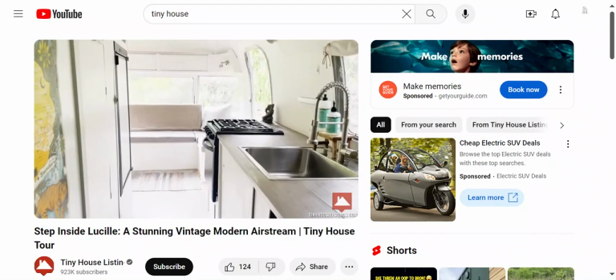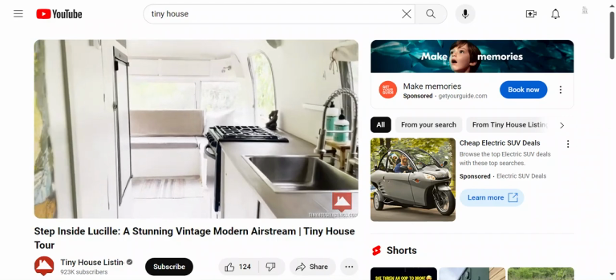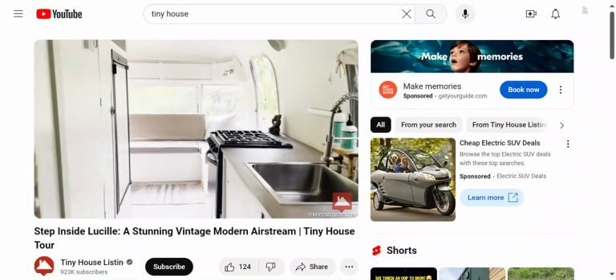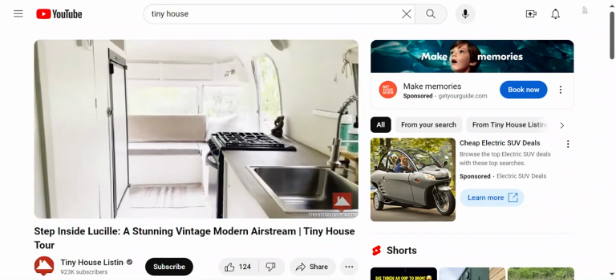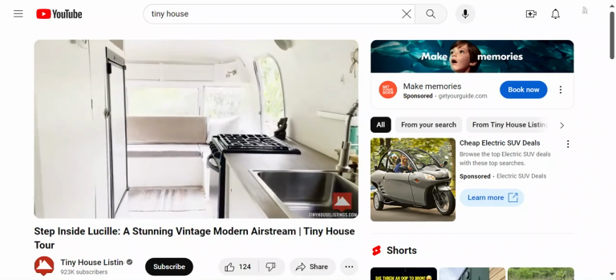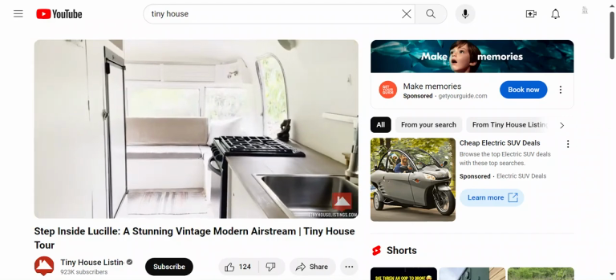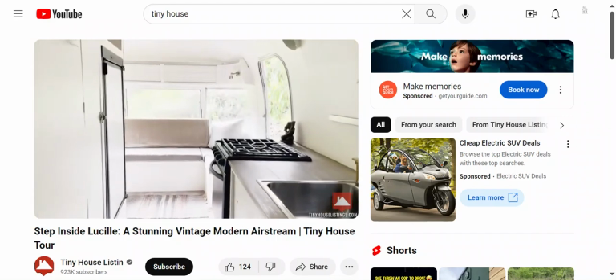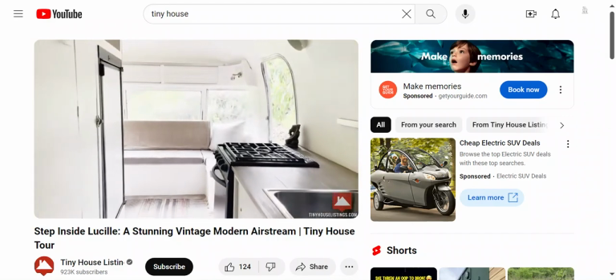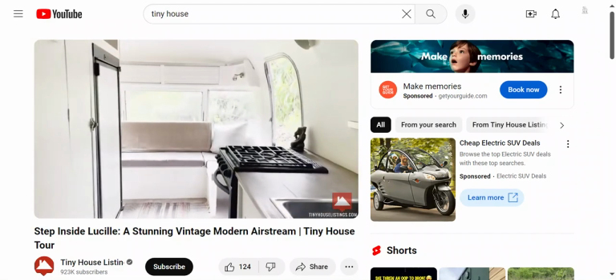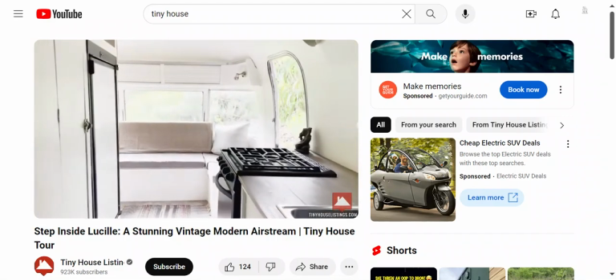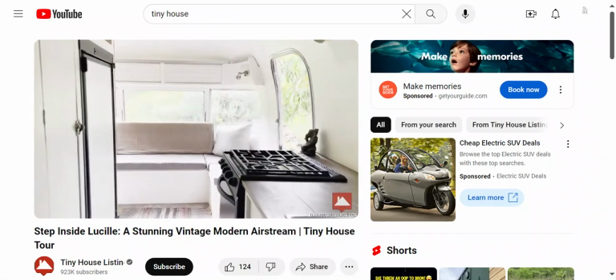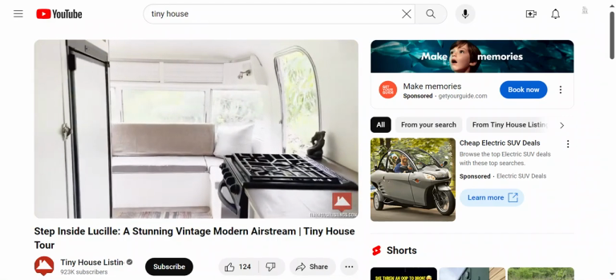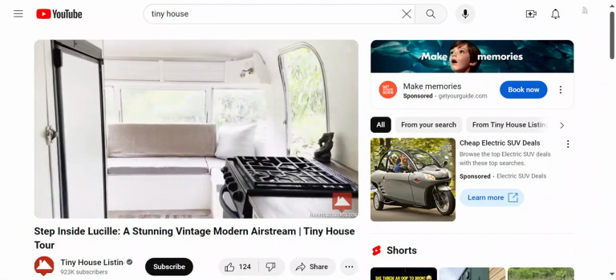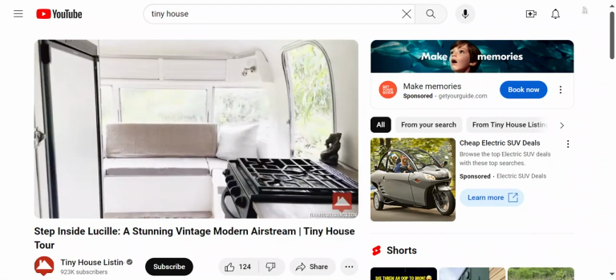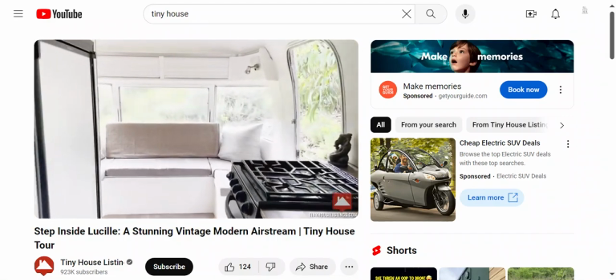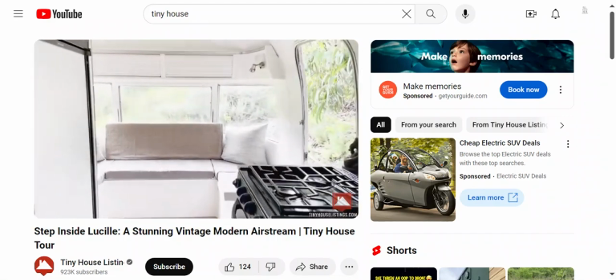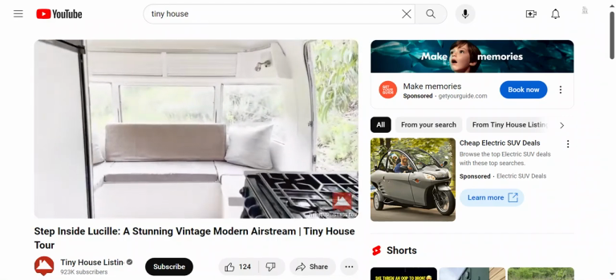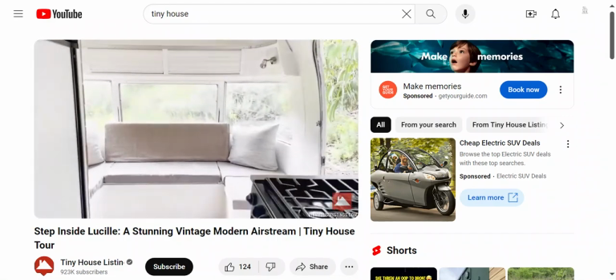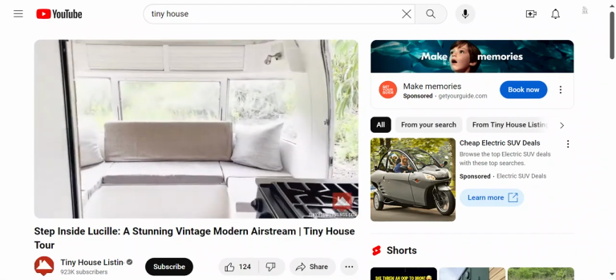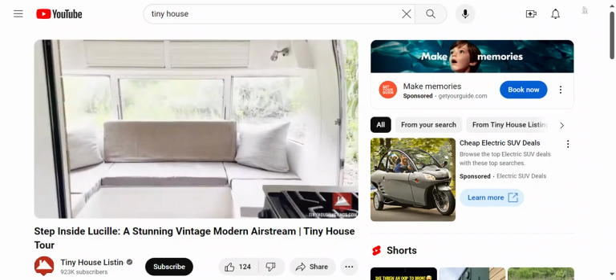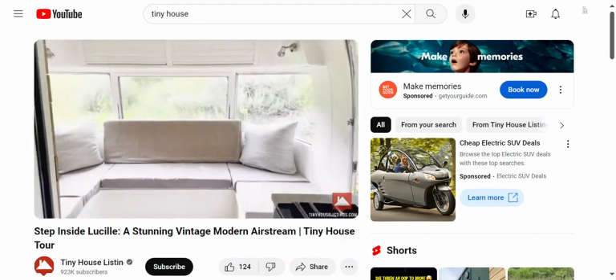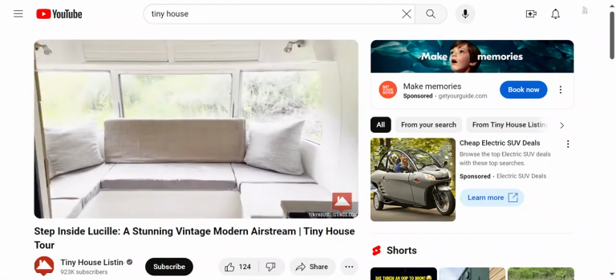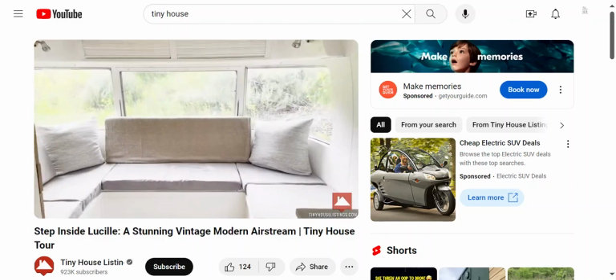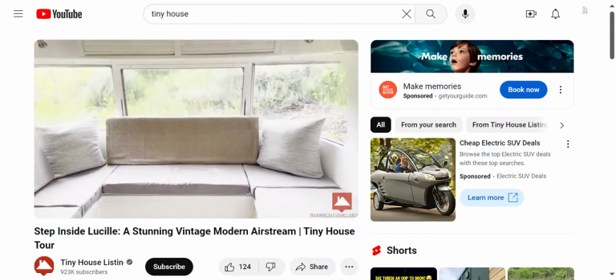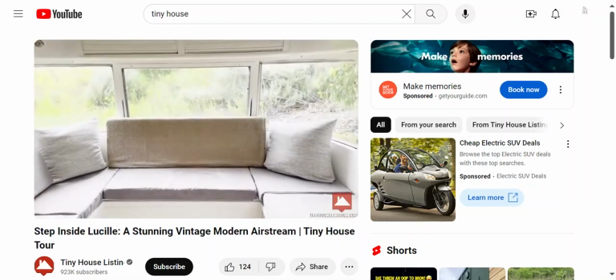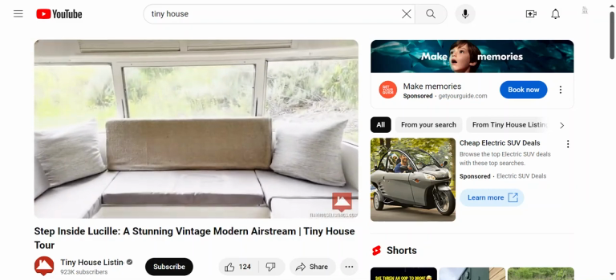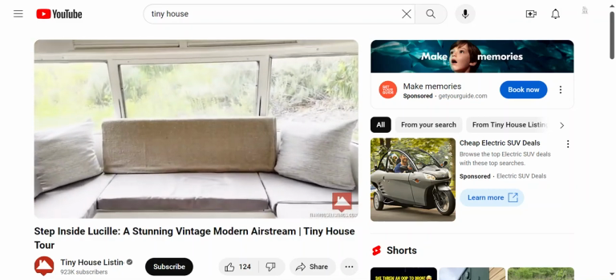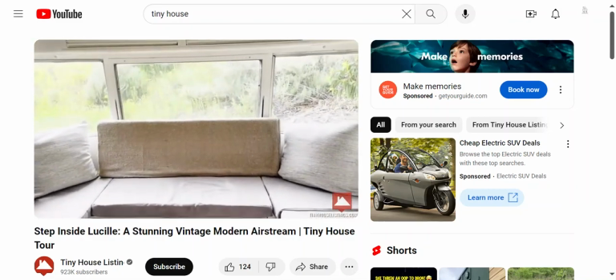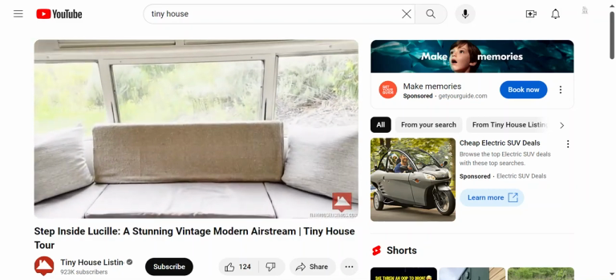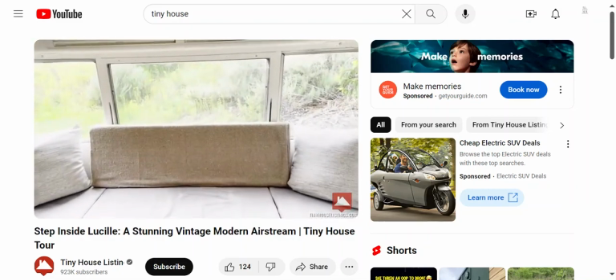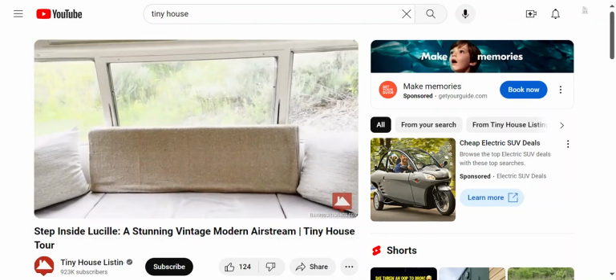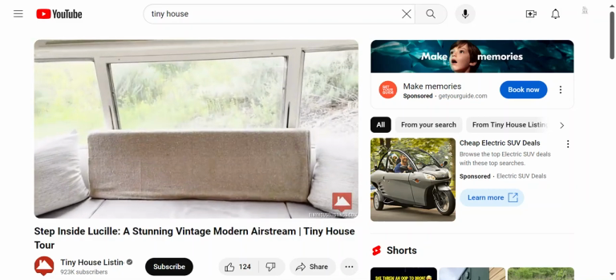That is Lucille, our 1976 Airstream Argosy.